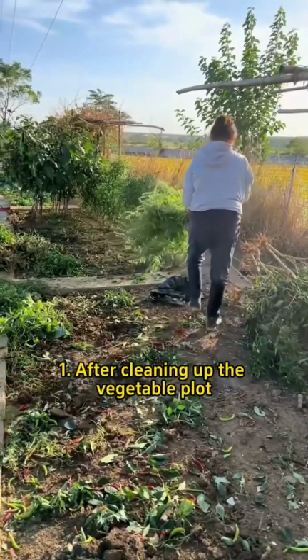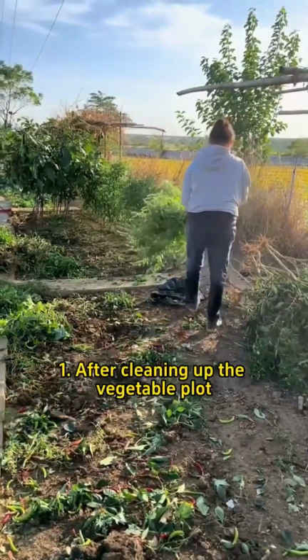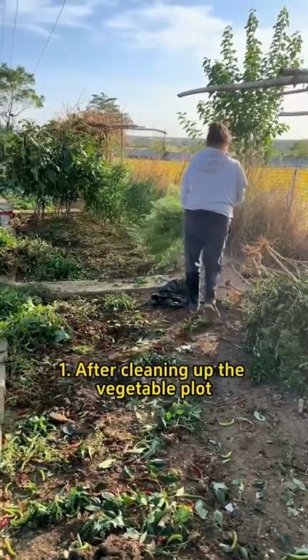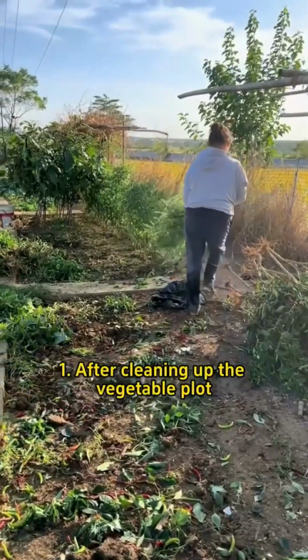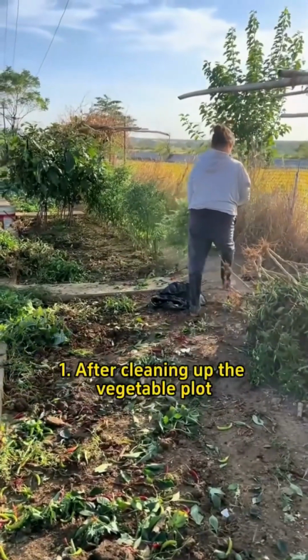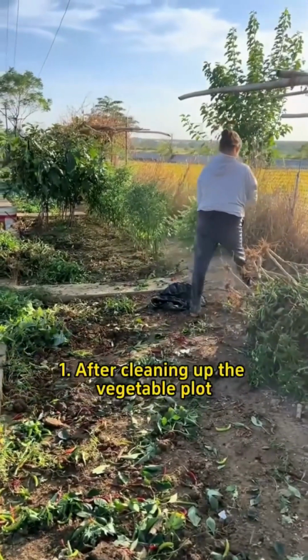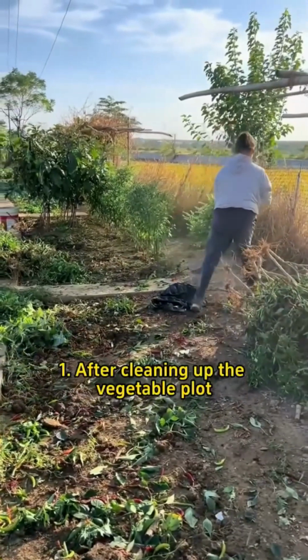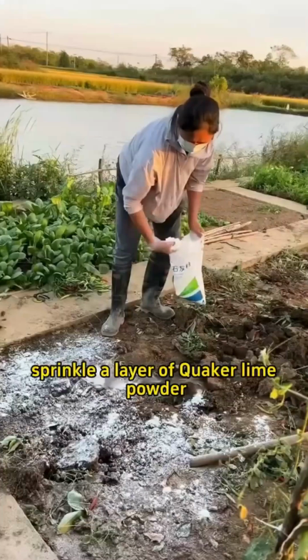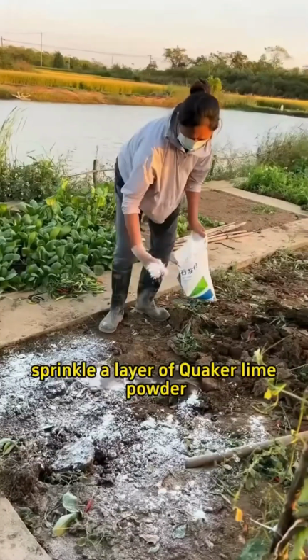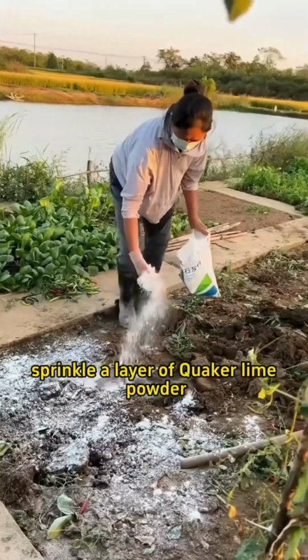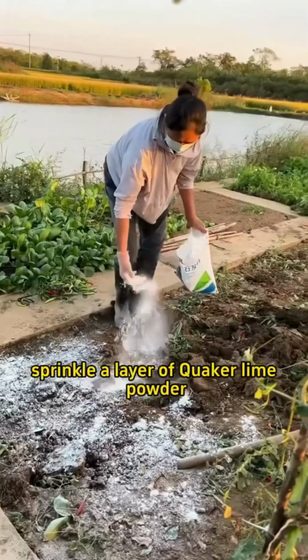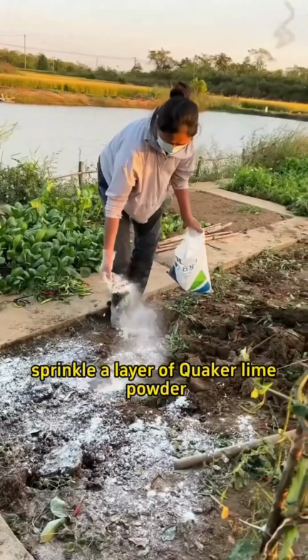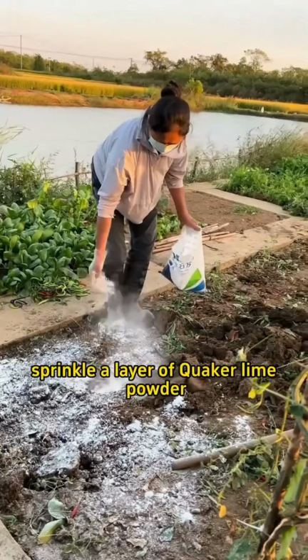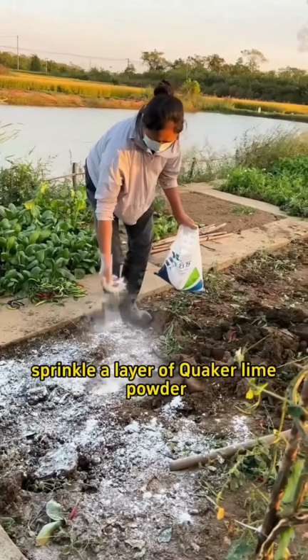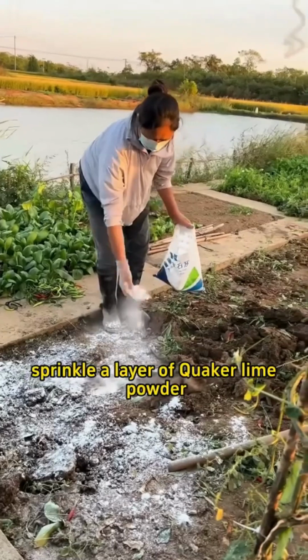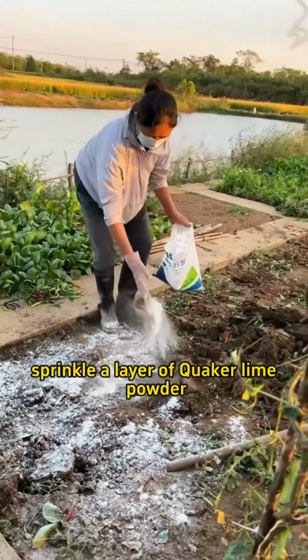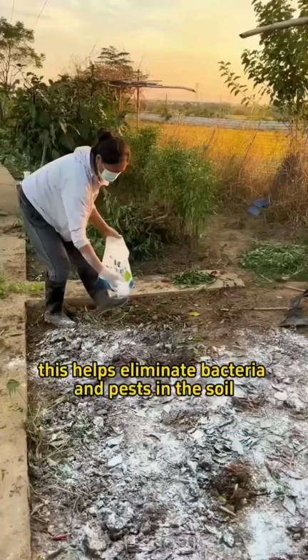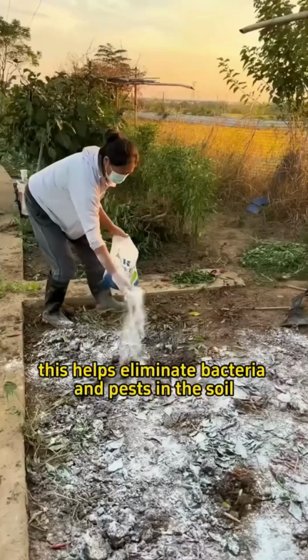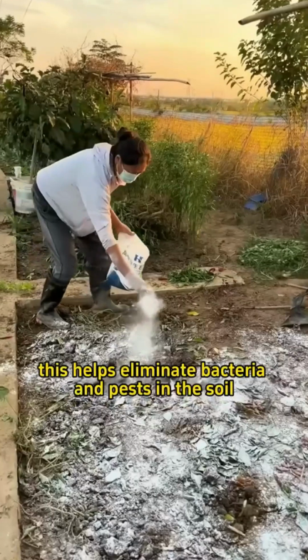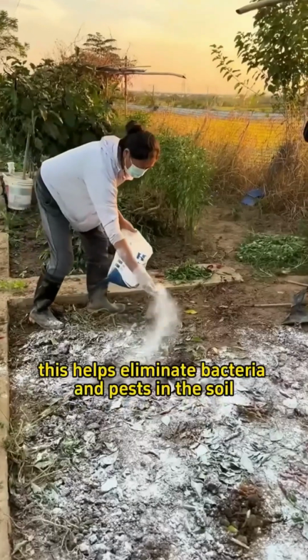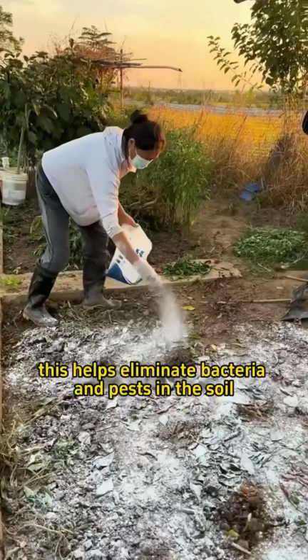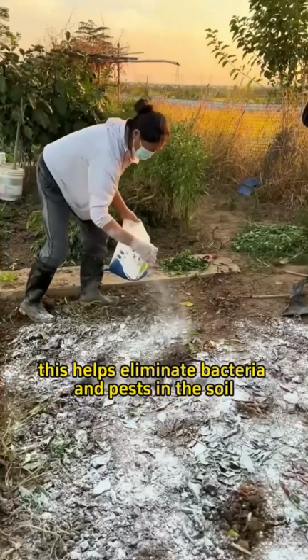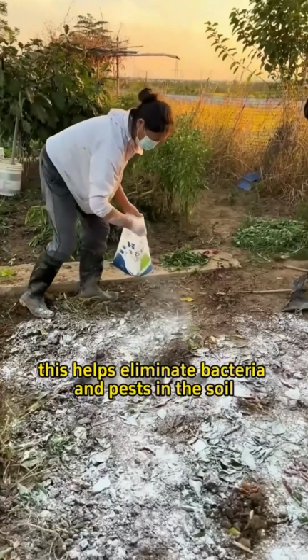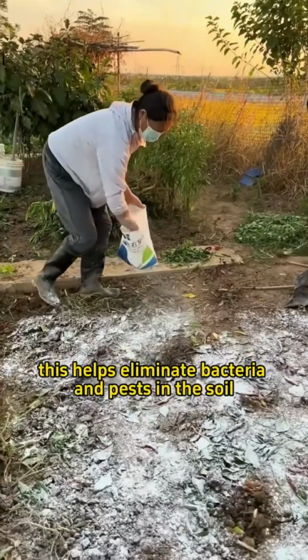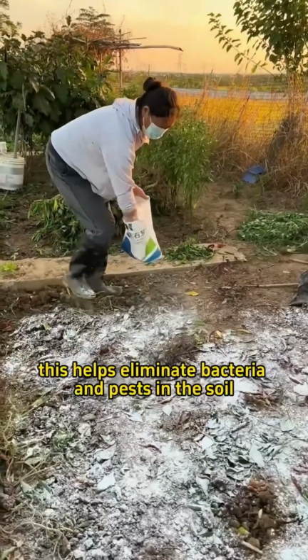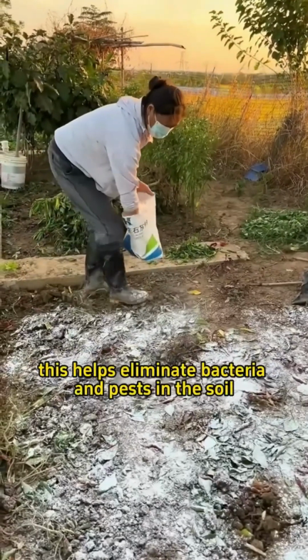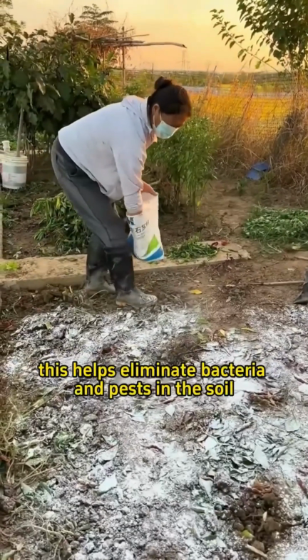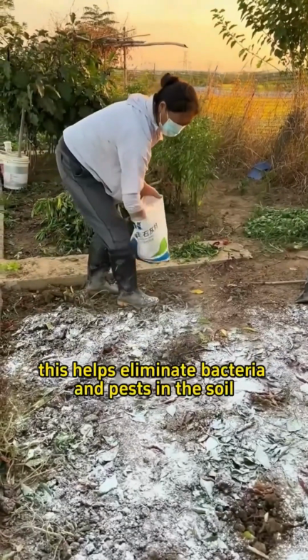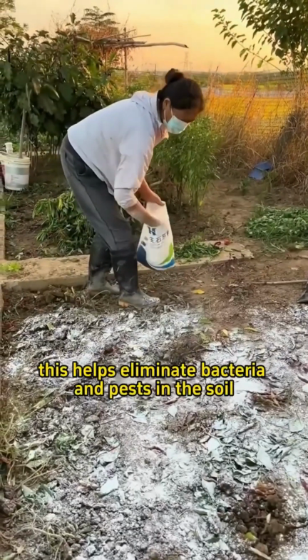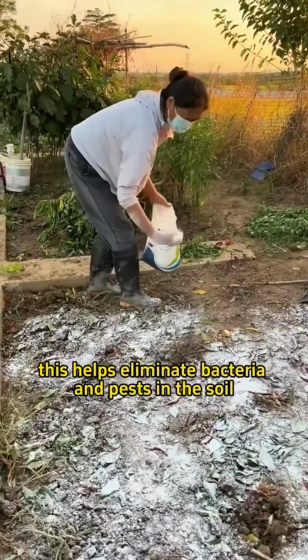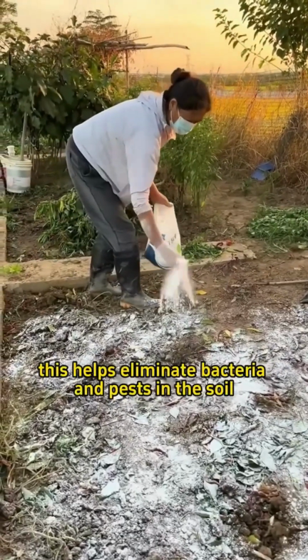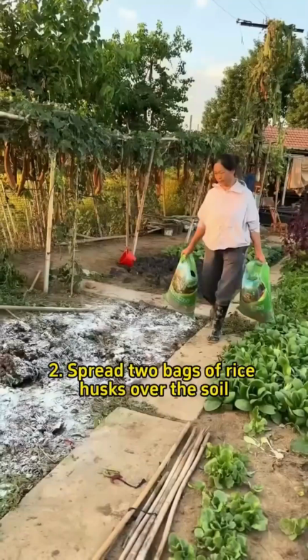Step 1: After cleaning up the vegetable plot, sprinkle a layer of quicklime powder. This helps eliminate bacteria and pests in the soil.